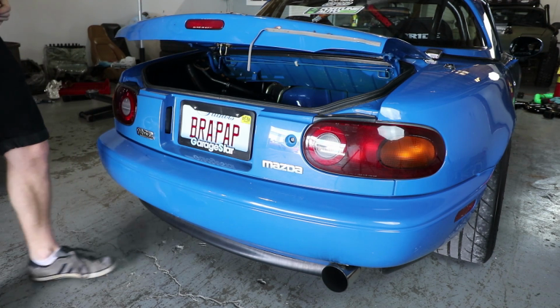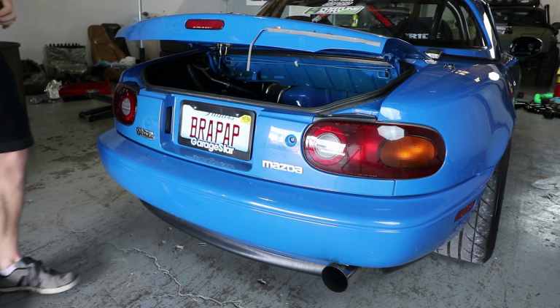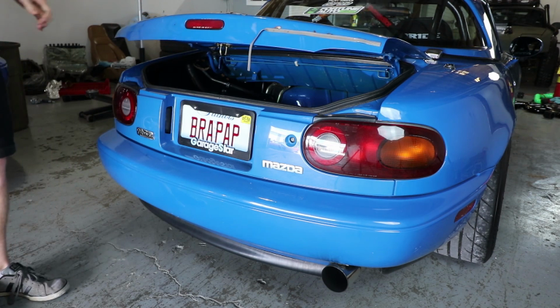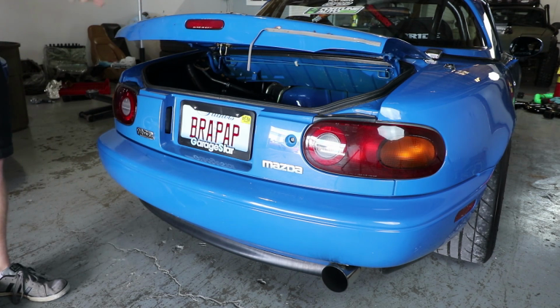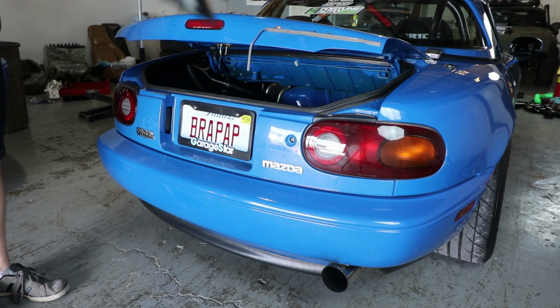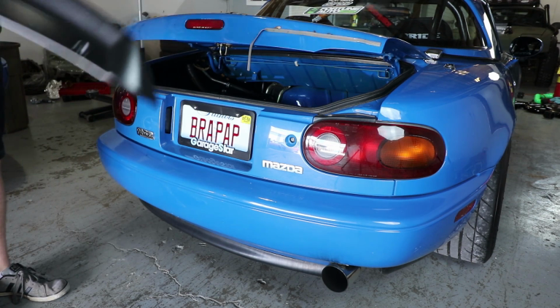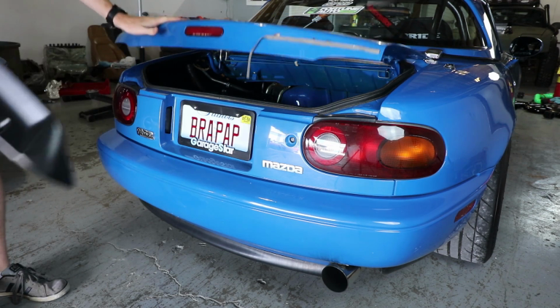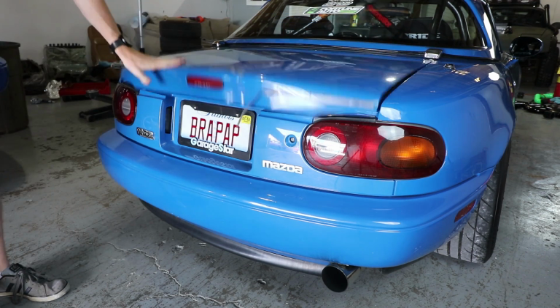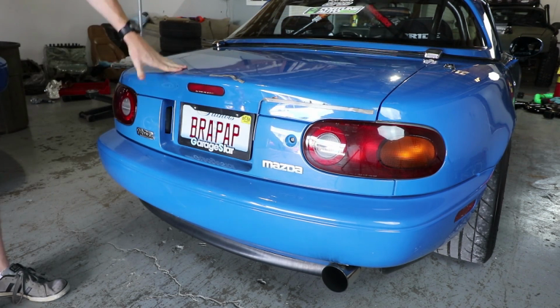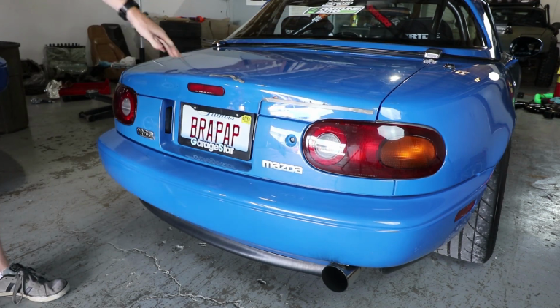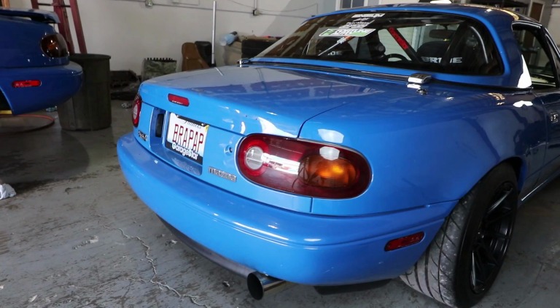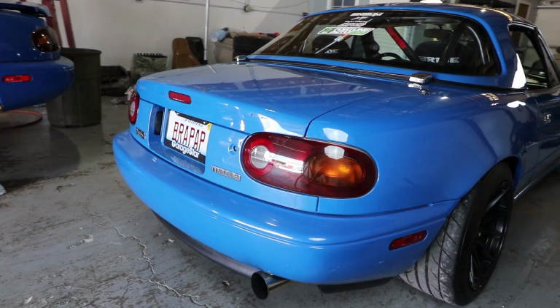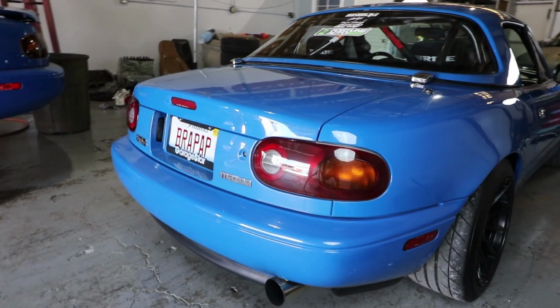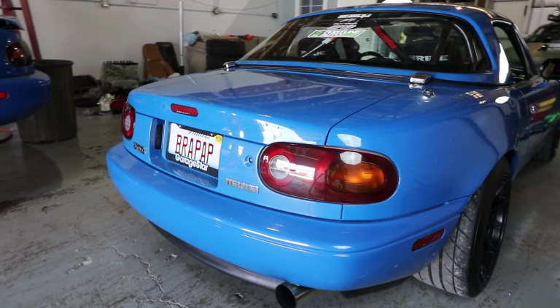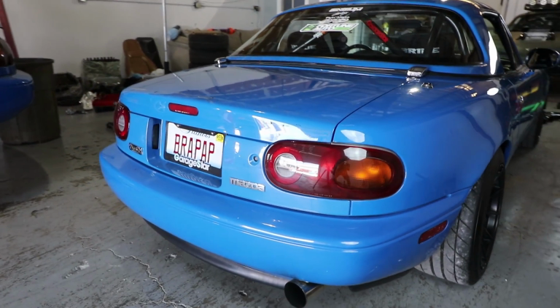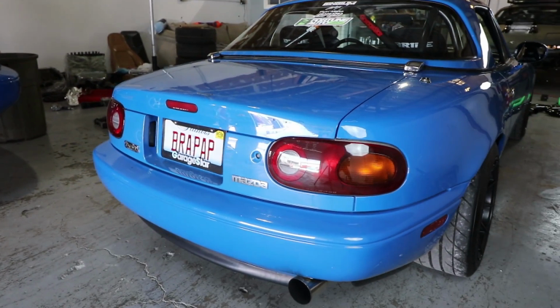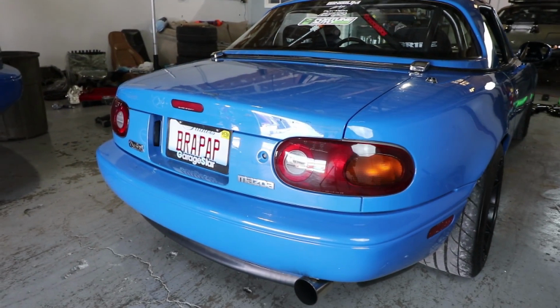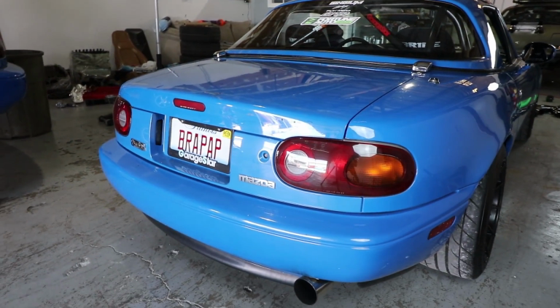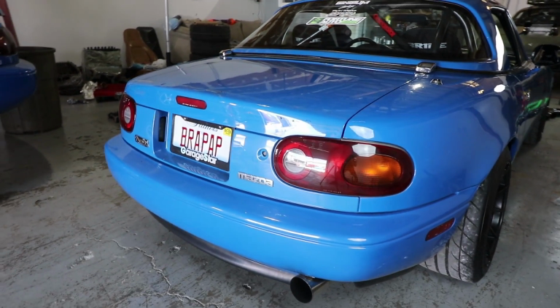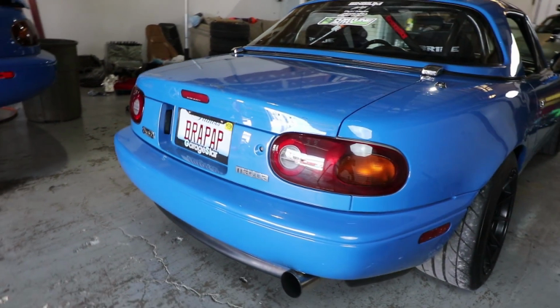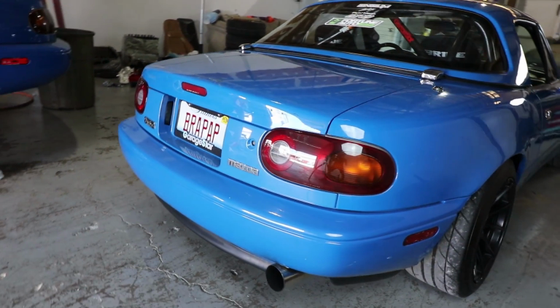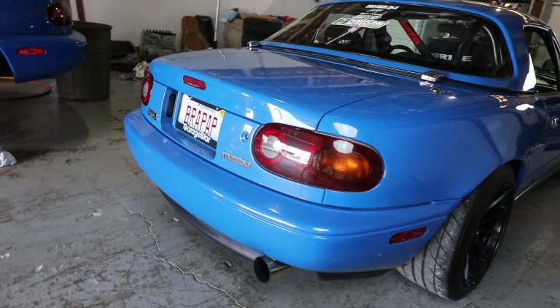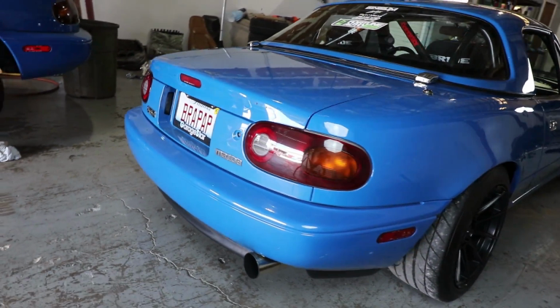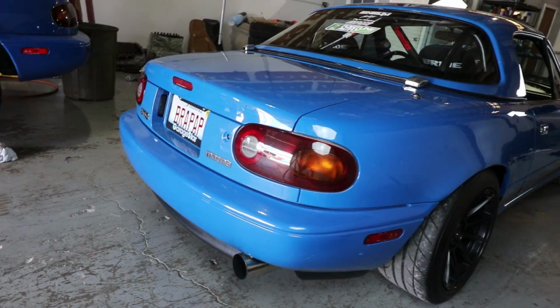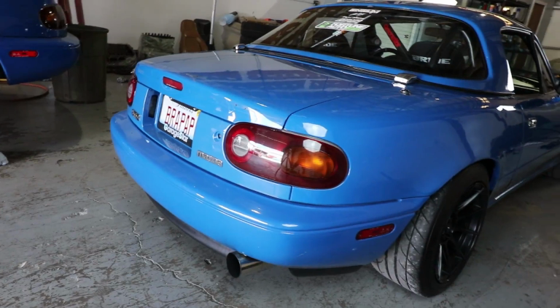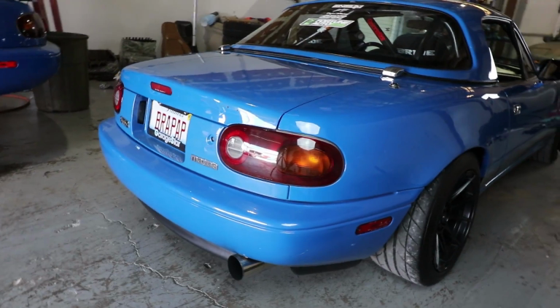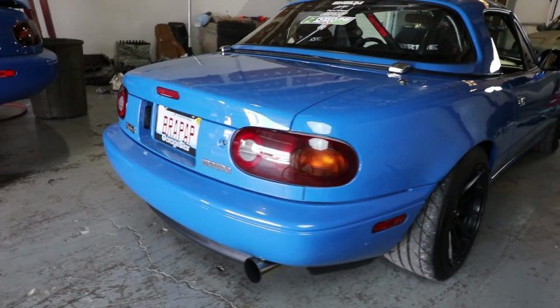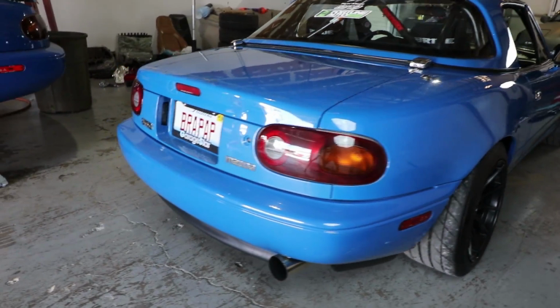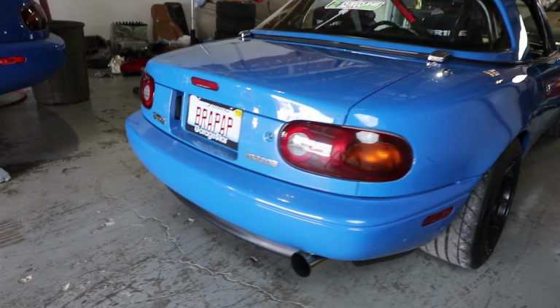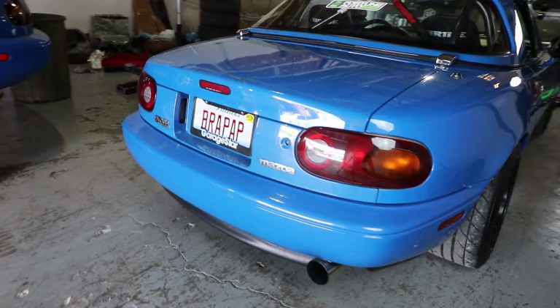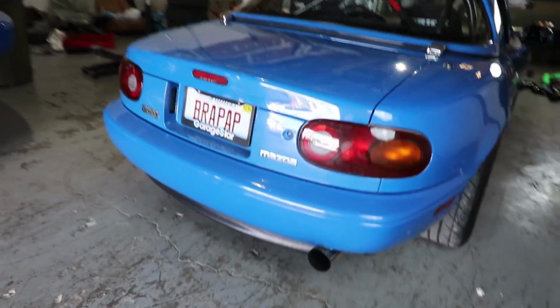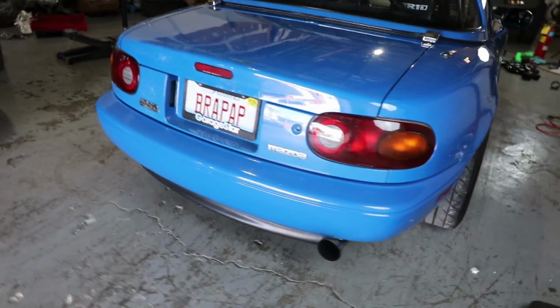That kind of worked. It looks so weird without a spoiler — it's like way too round.